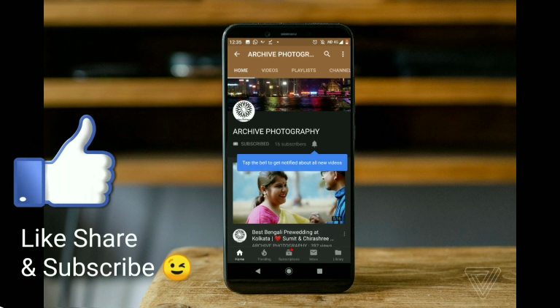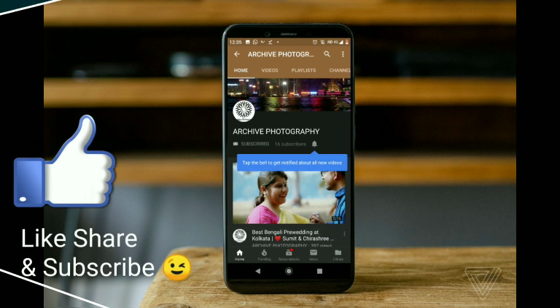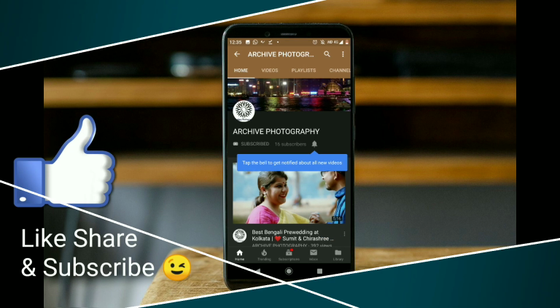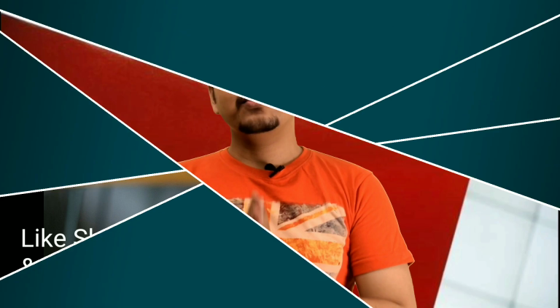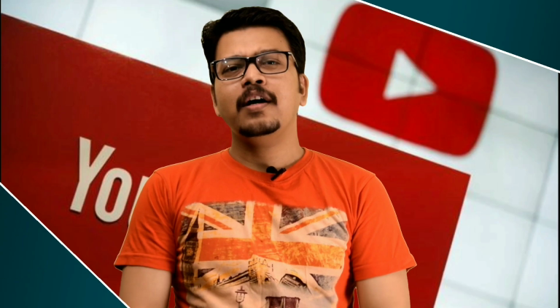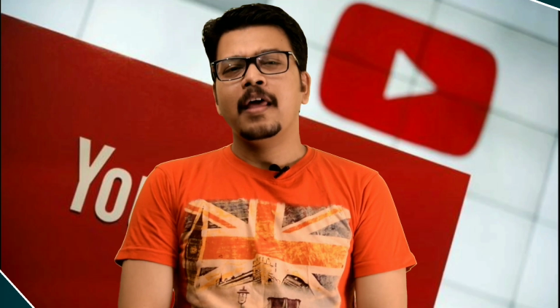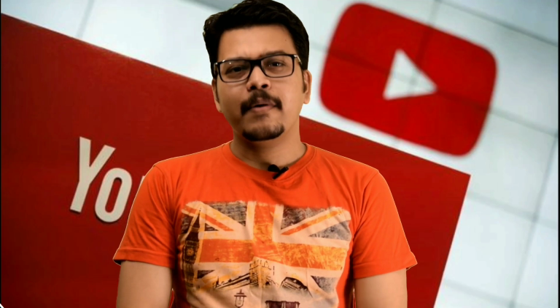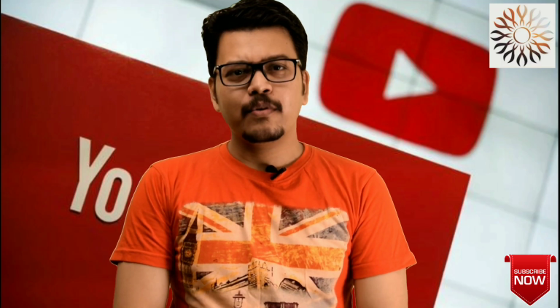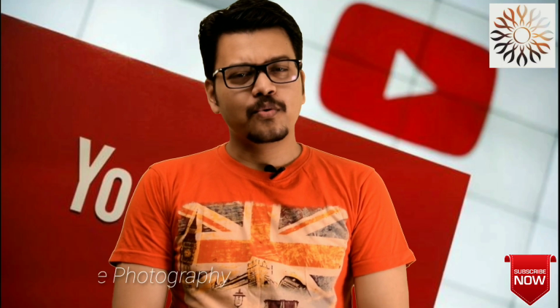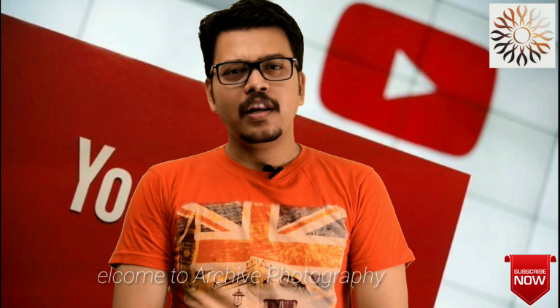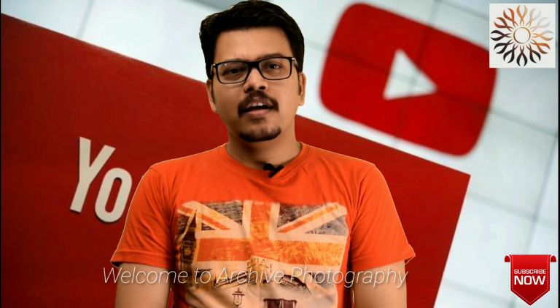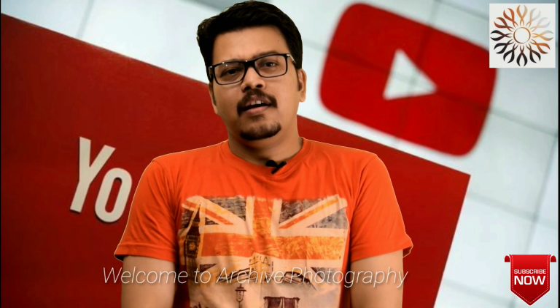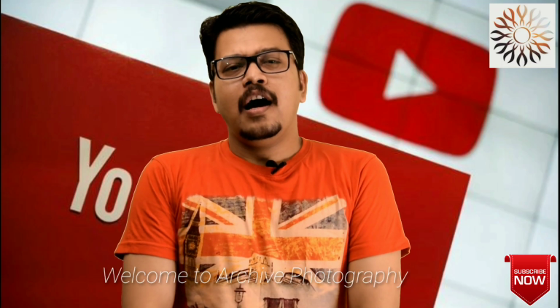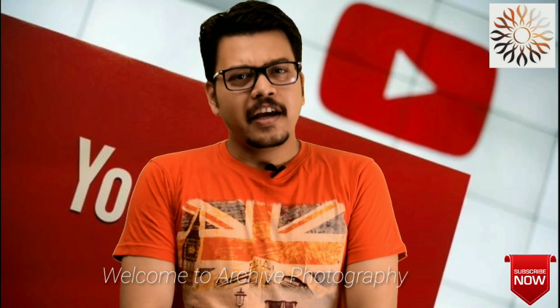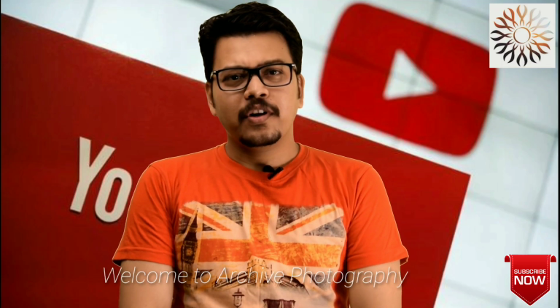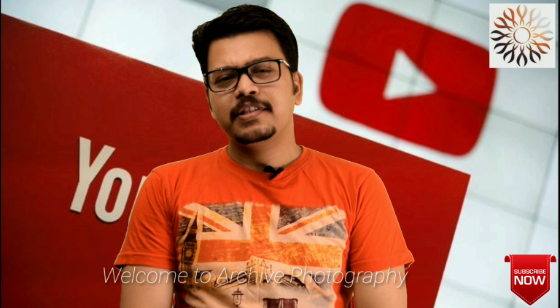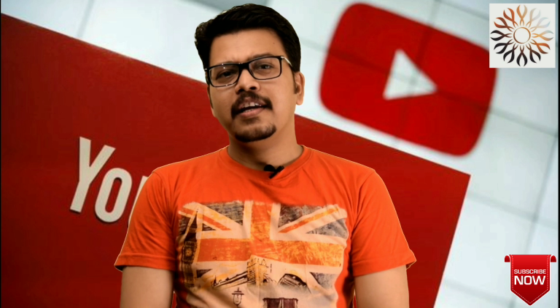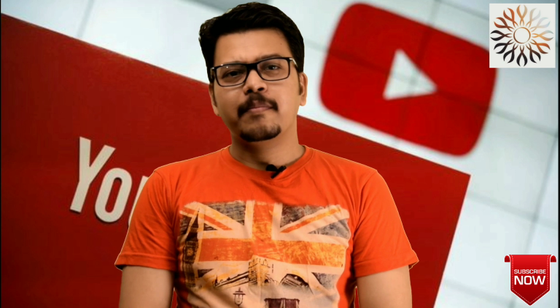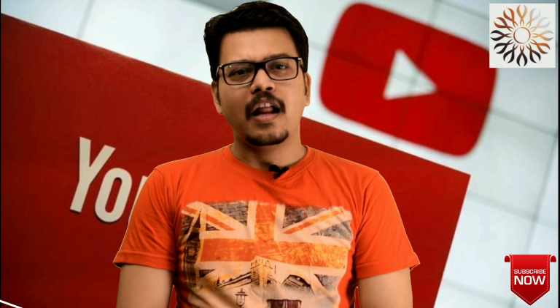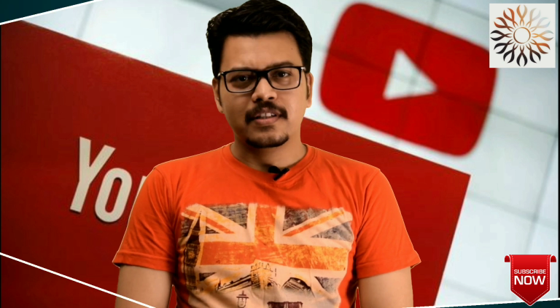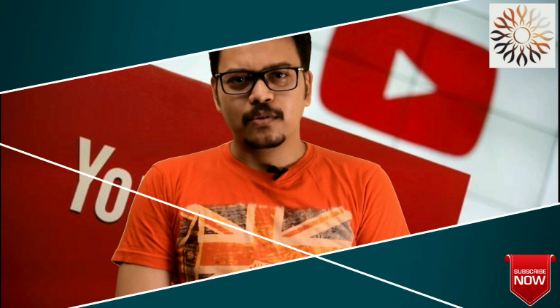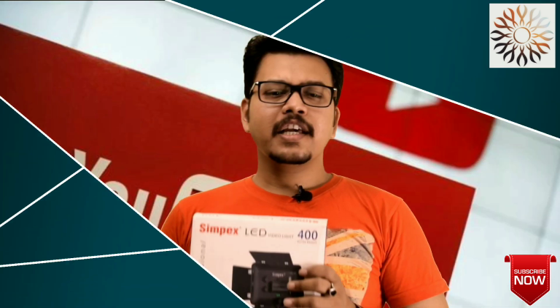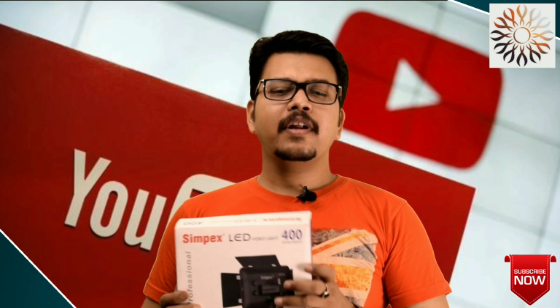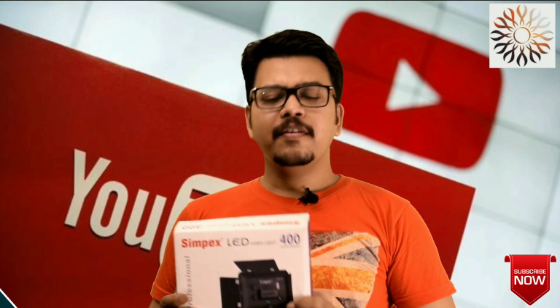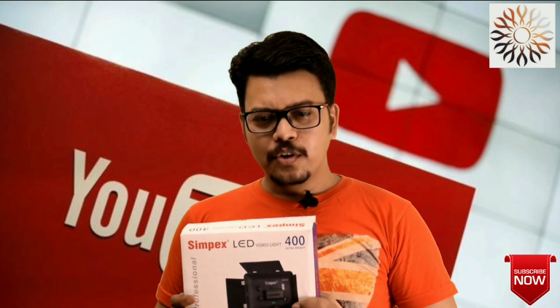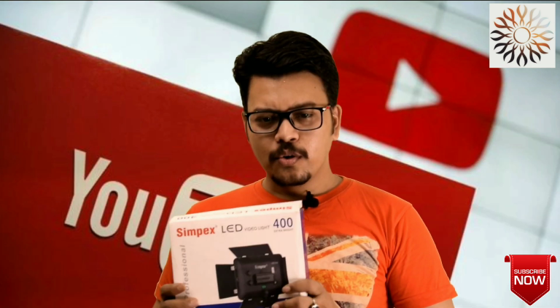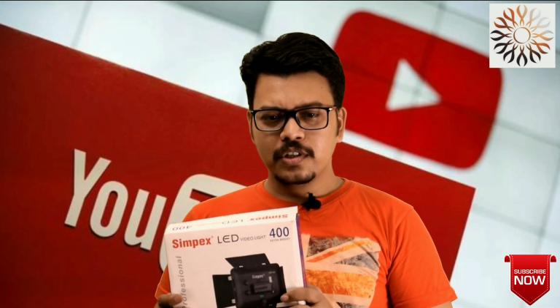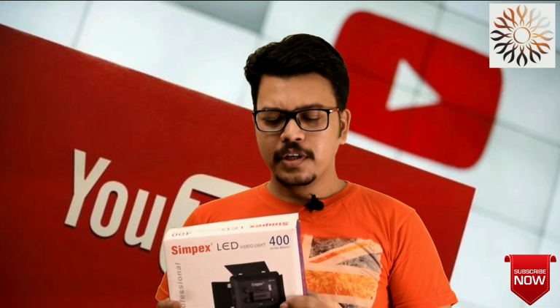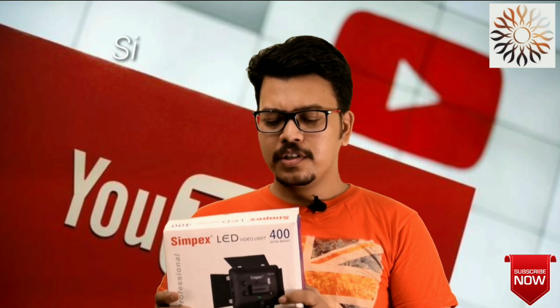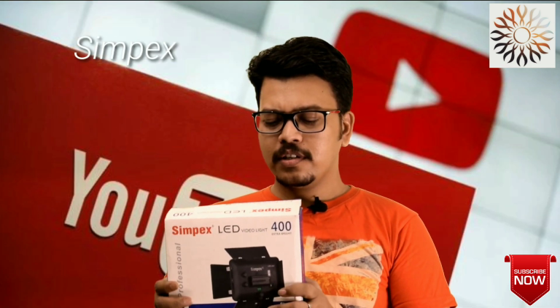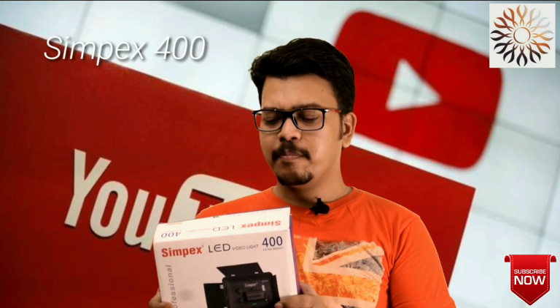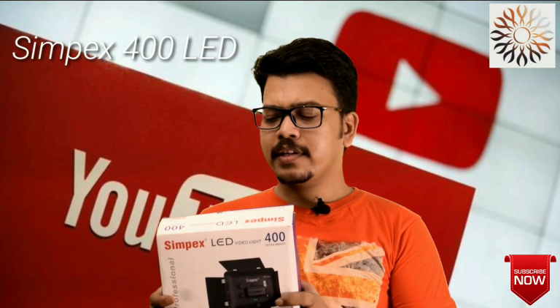Hello everyone, my name is Kunal. I'm going to take a look at Archive Photography. Today we are doing this video because we have a SIMPEX LED video light.